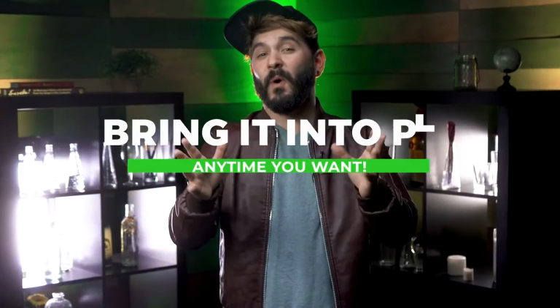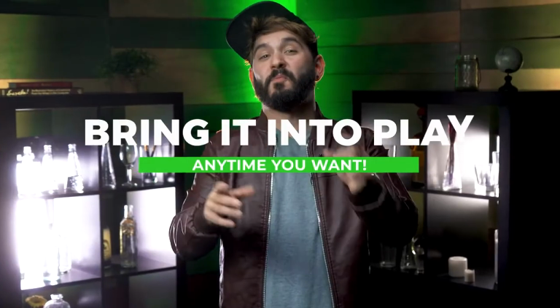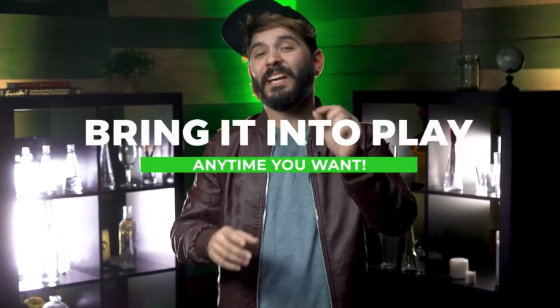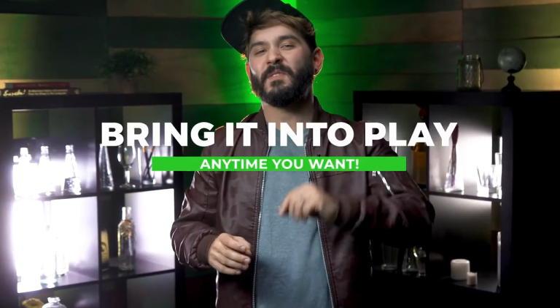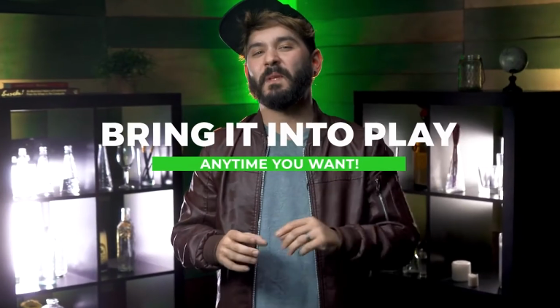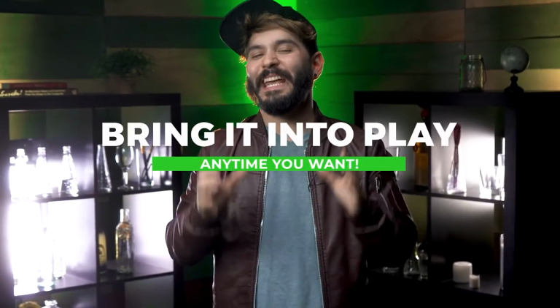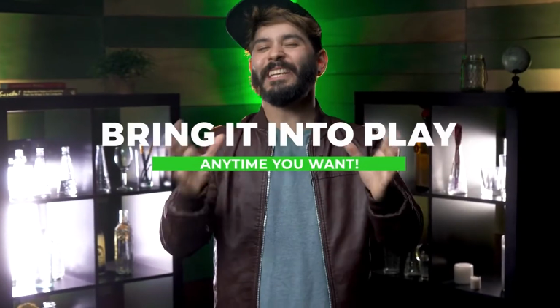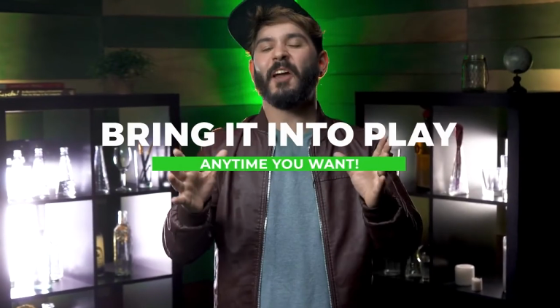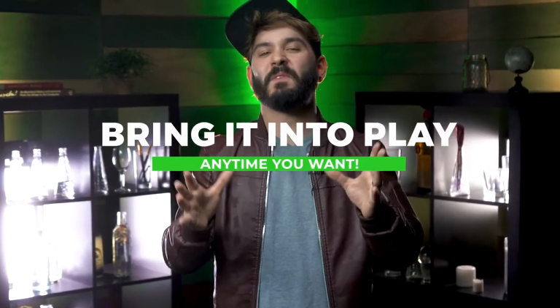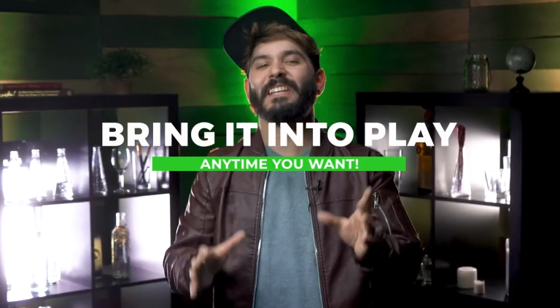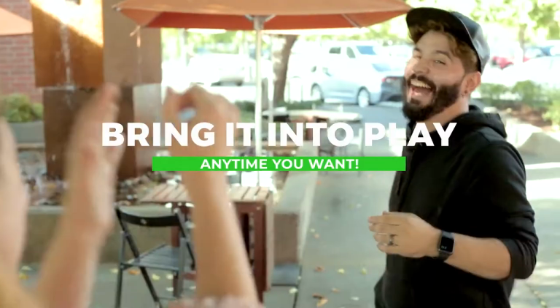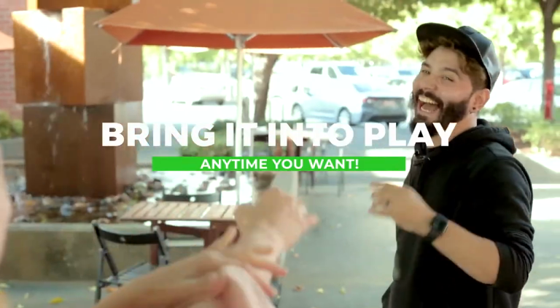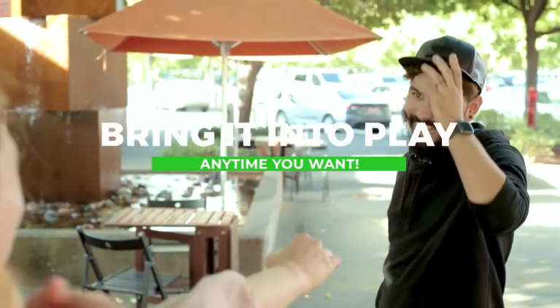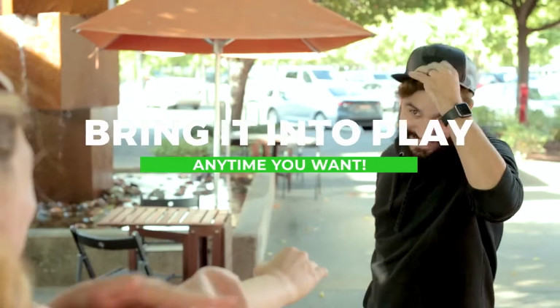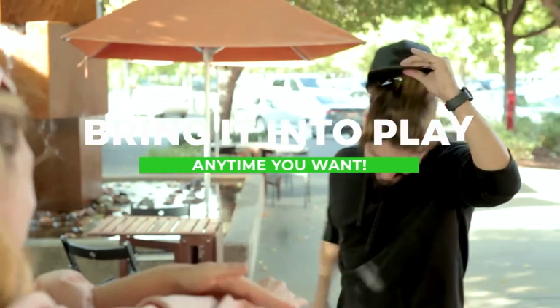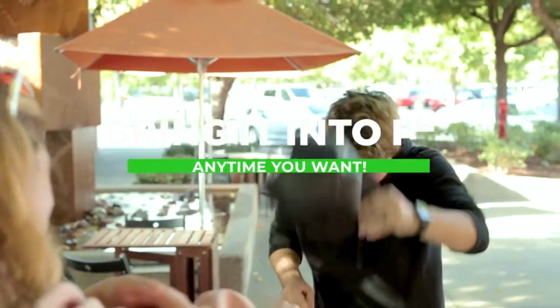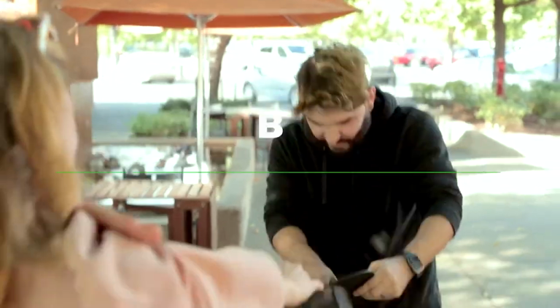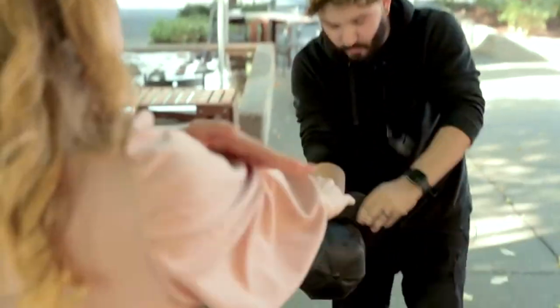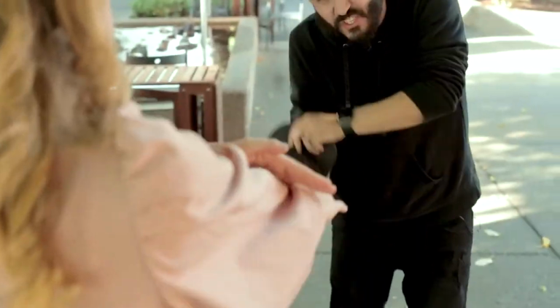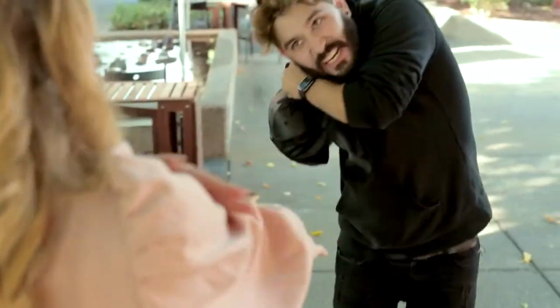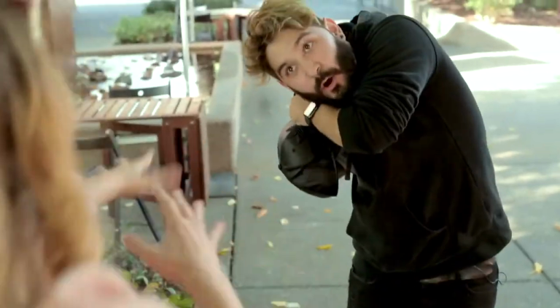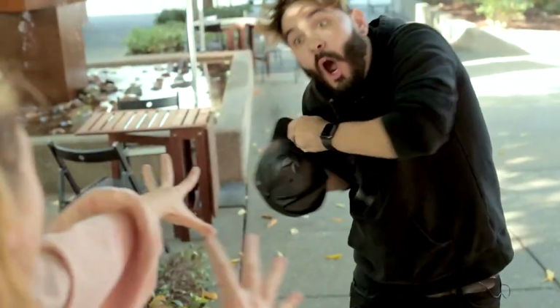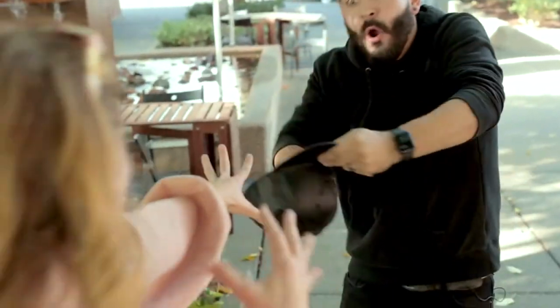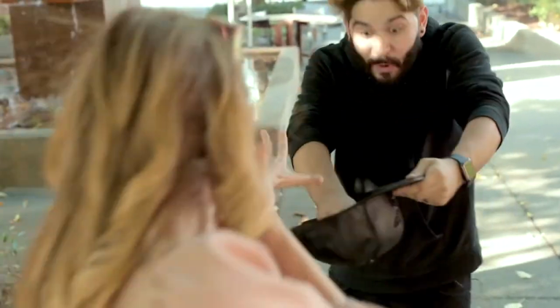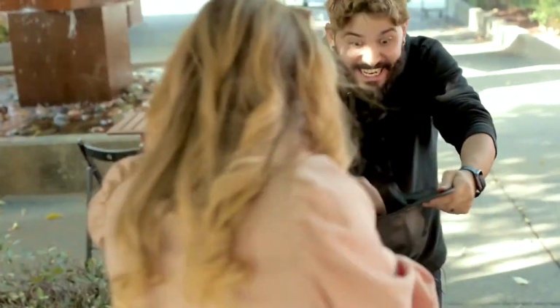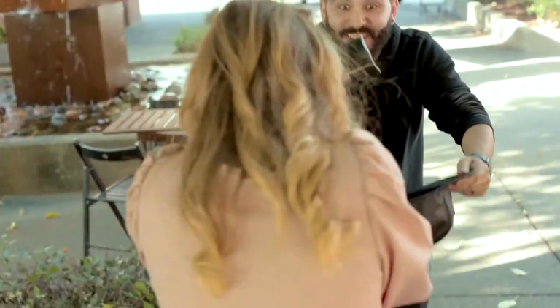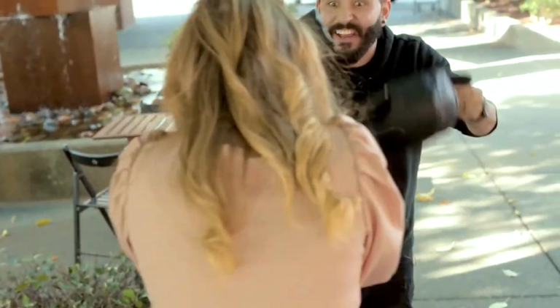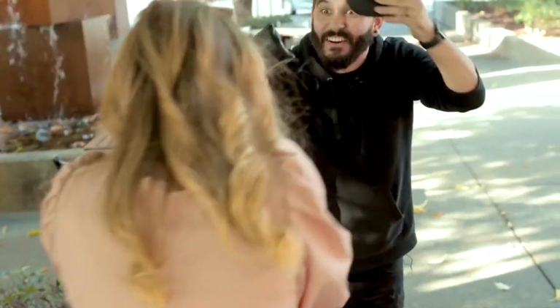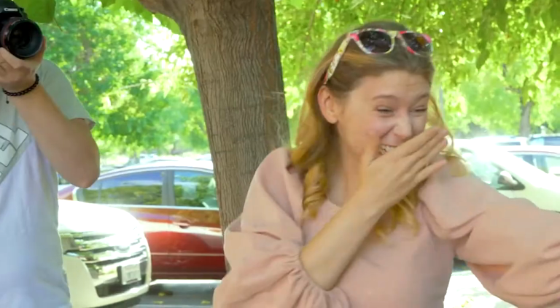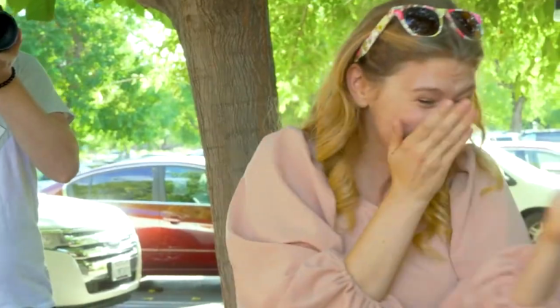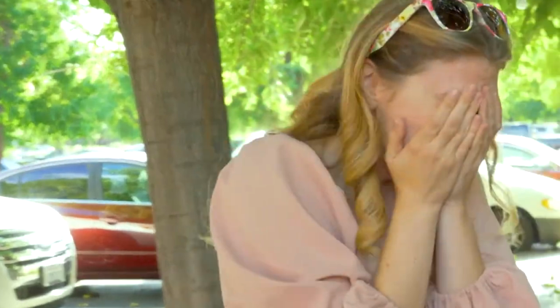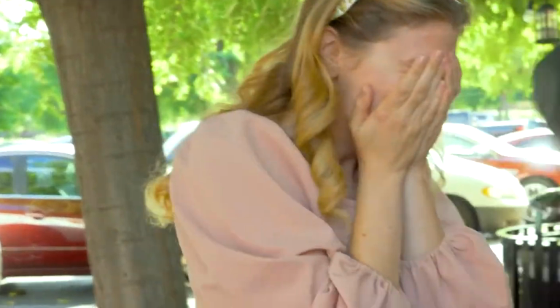Or bring it into play any time you need a surprising twist. As you reach in — wait — it is there! It is there!